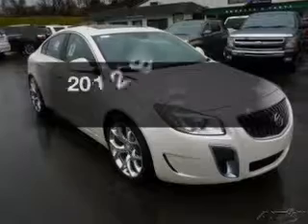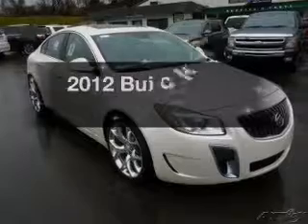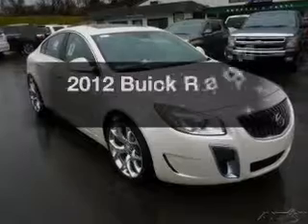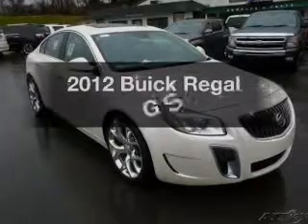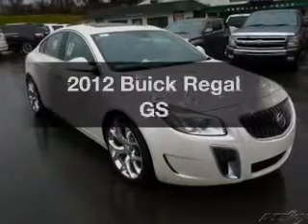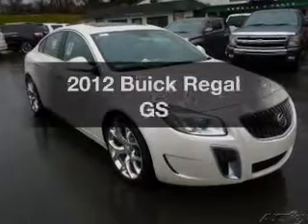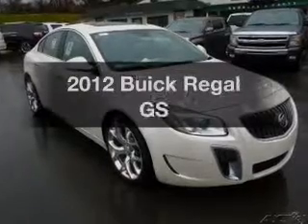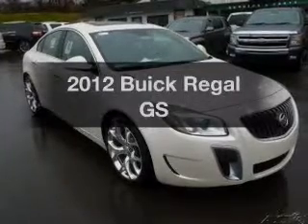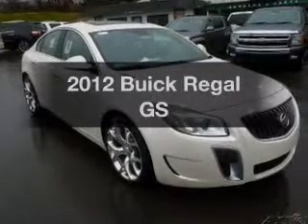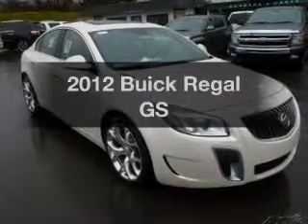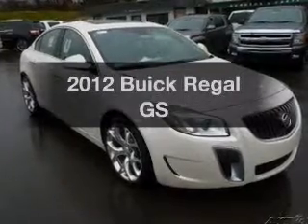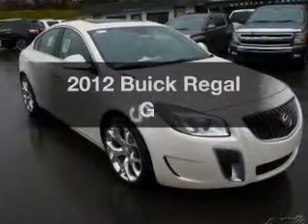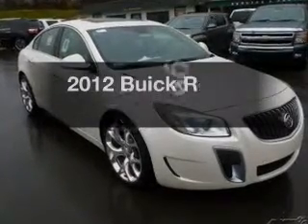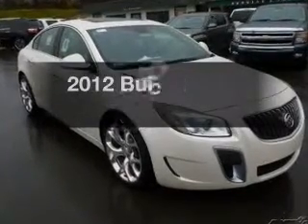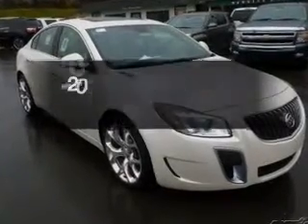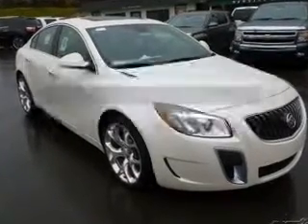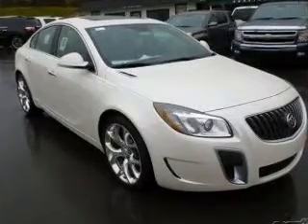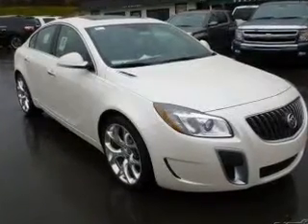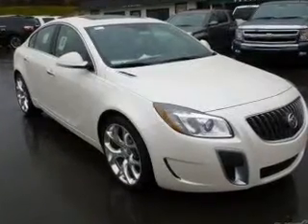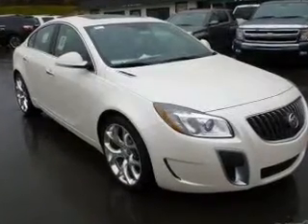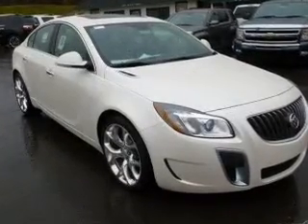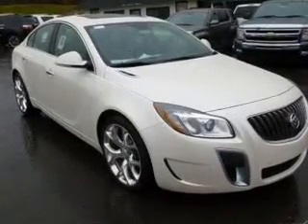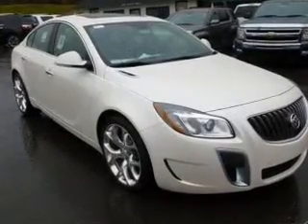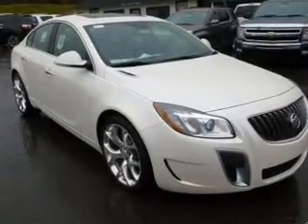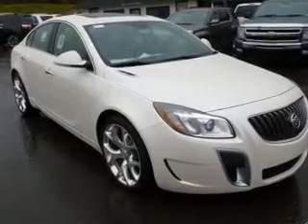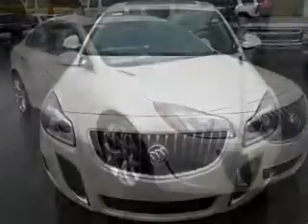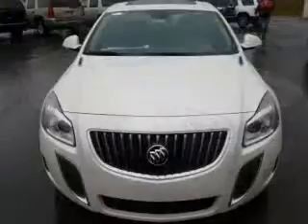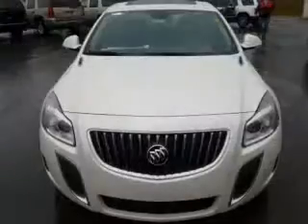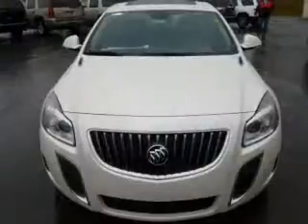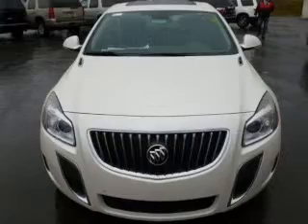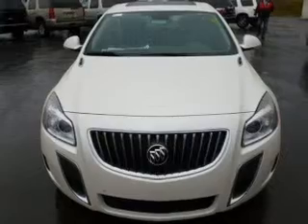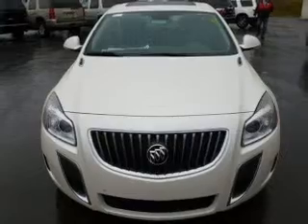Introducing the 2012 Buick Regal. If you're looking for a first-rate auto, this one could be yours today.